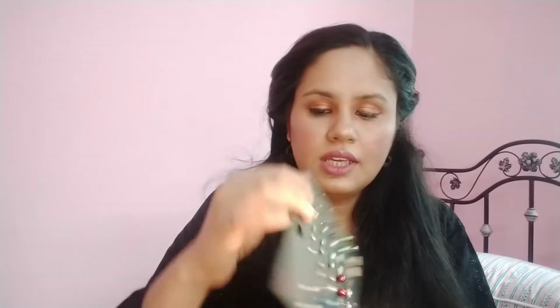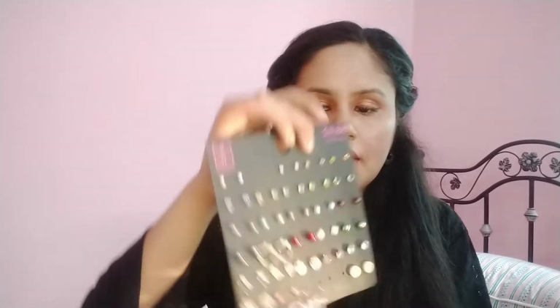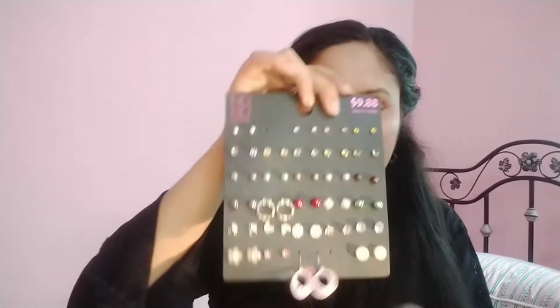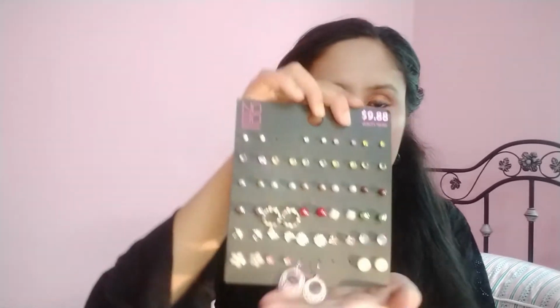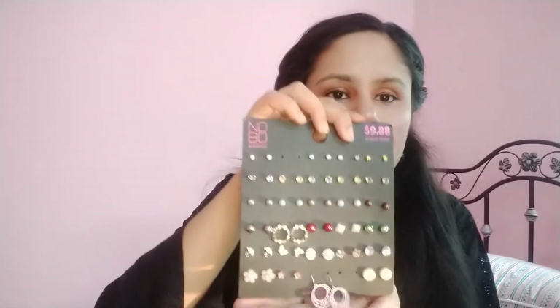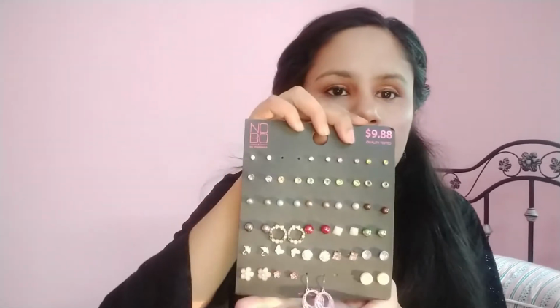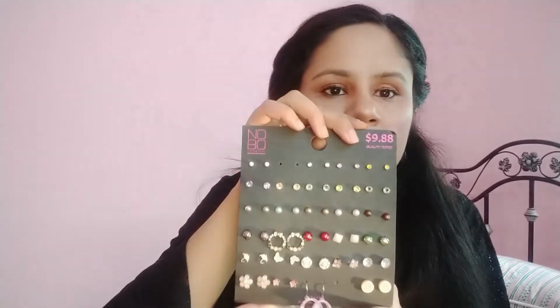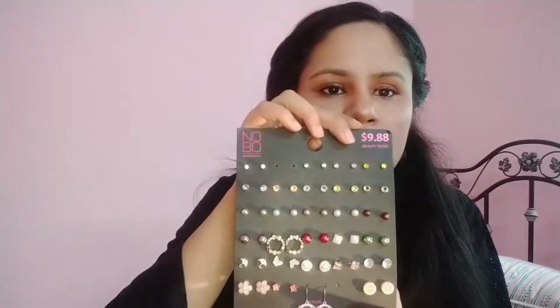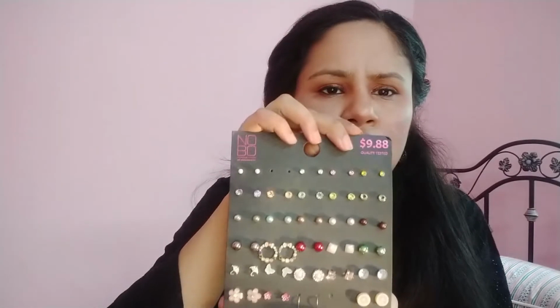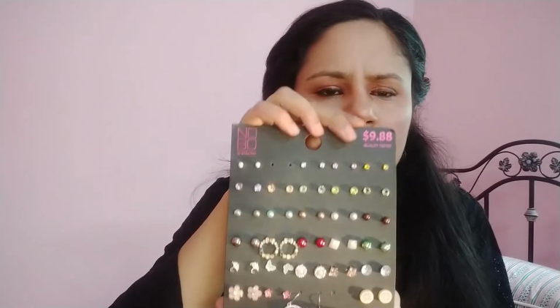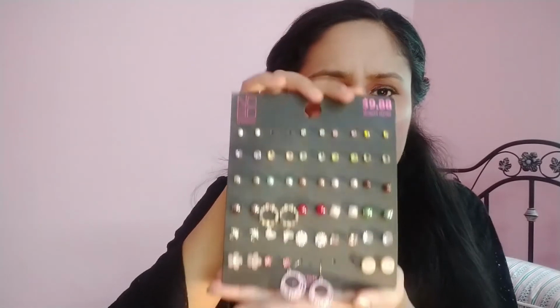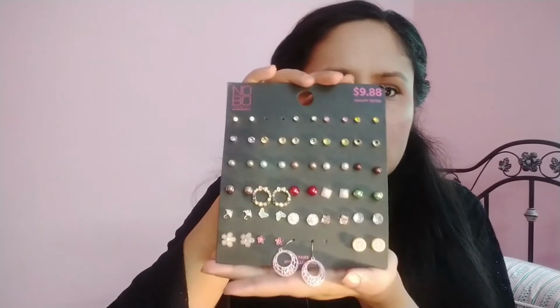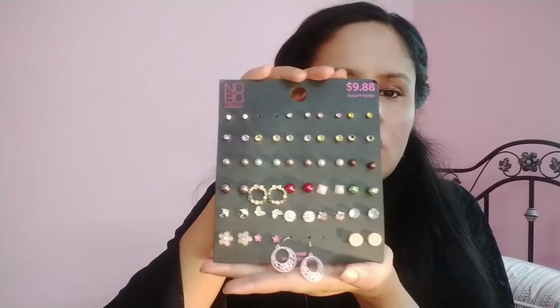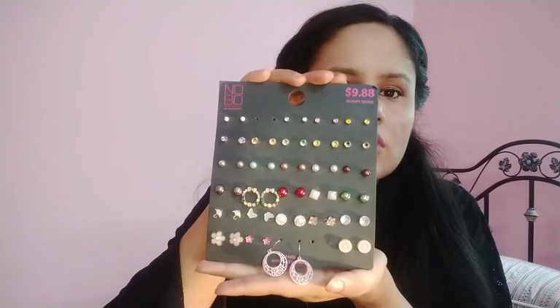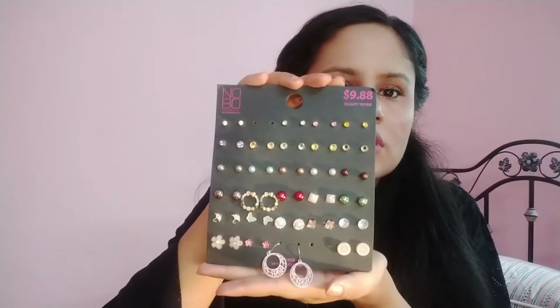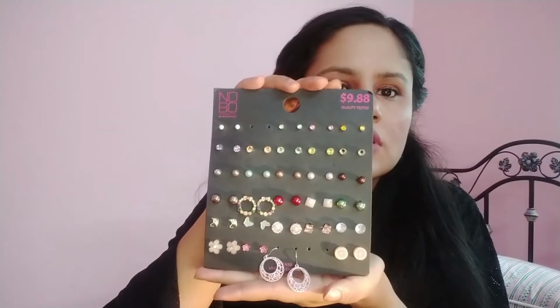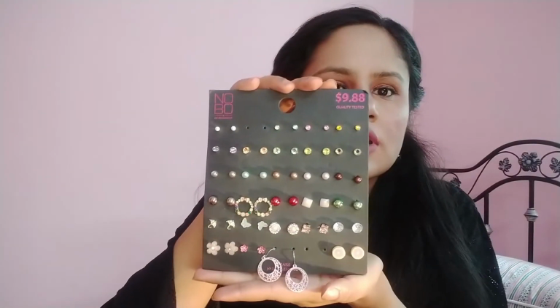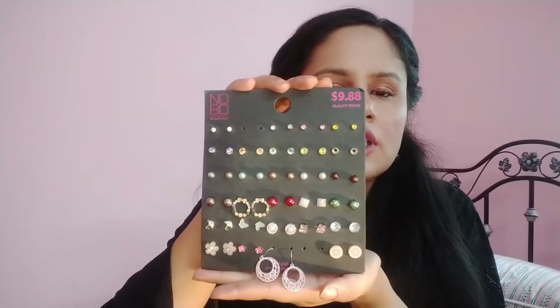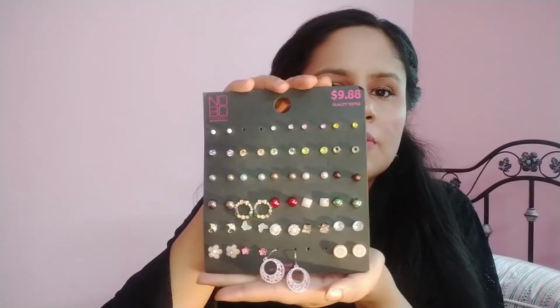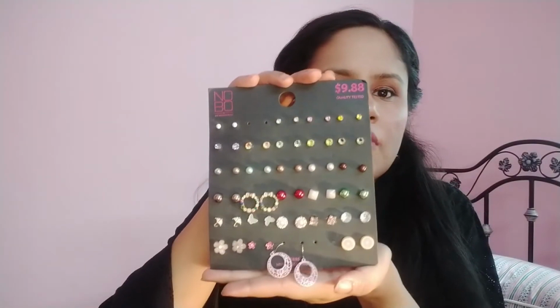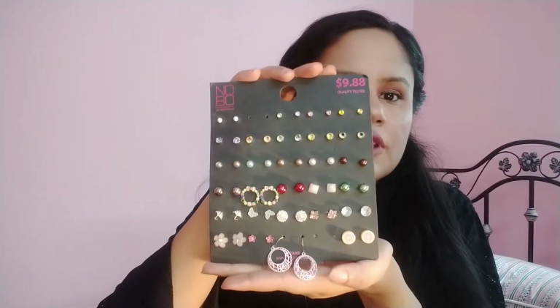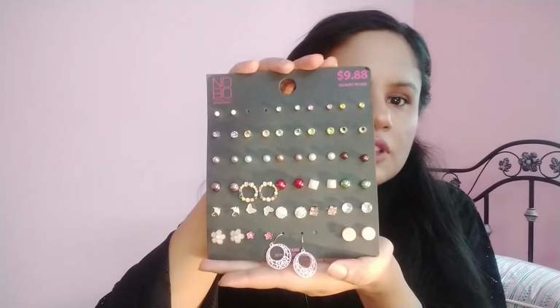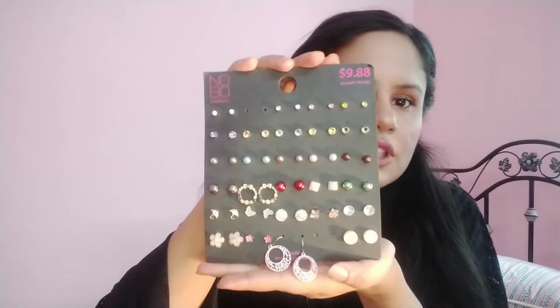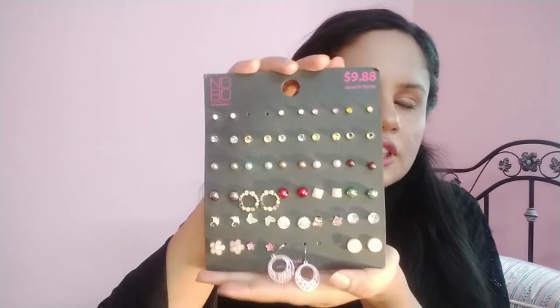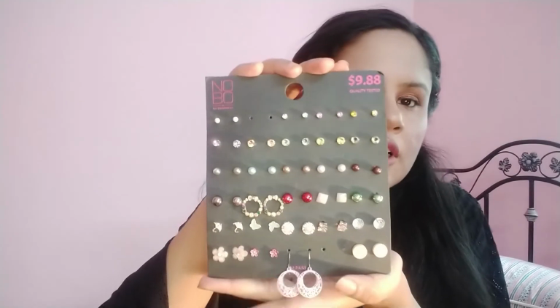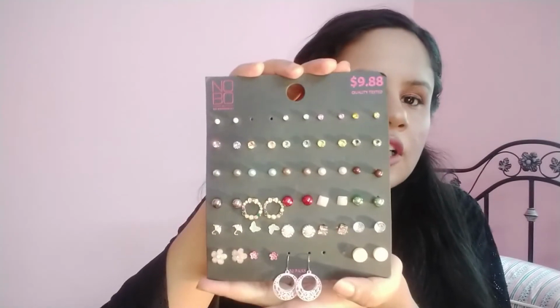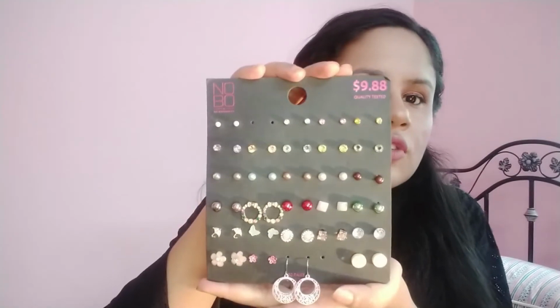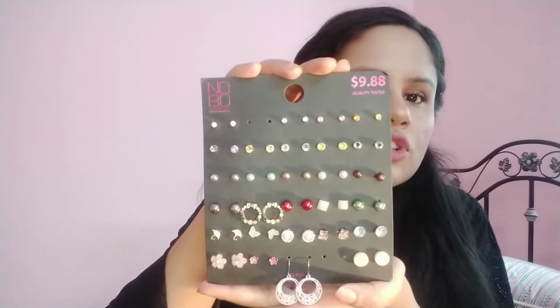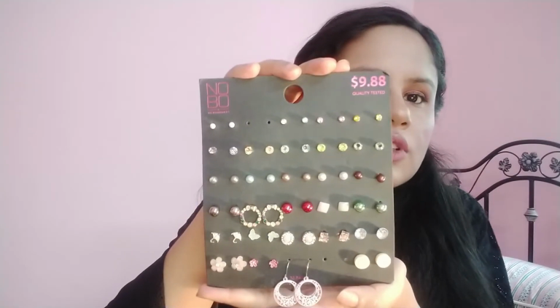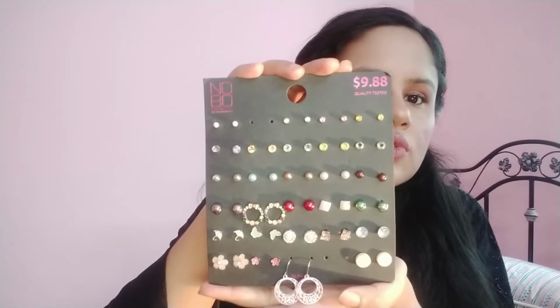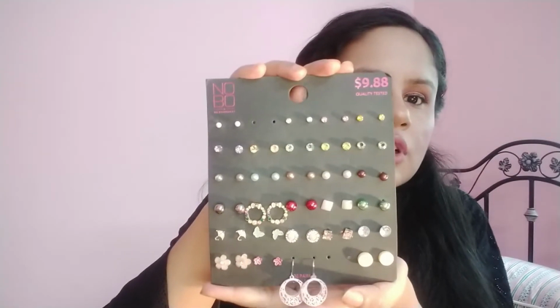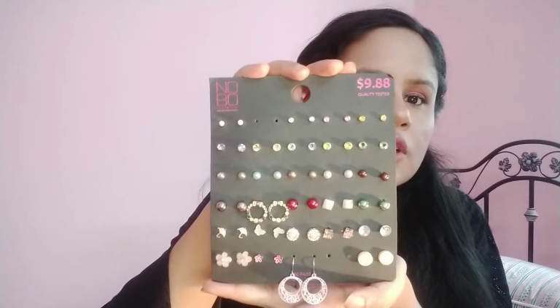I bought studs — this is a stud pack. I have to wear studs, almost 30 of them. Some I have already used.